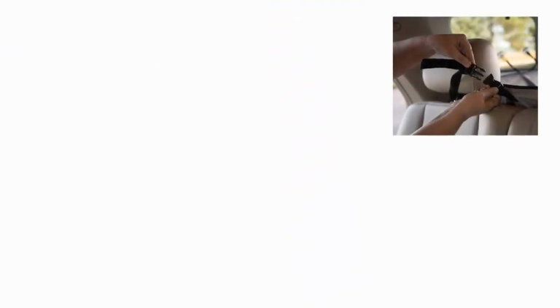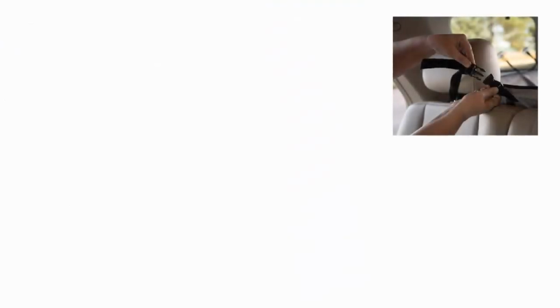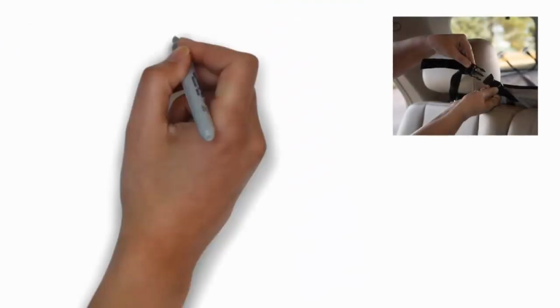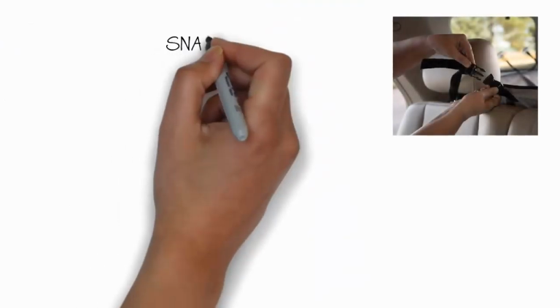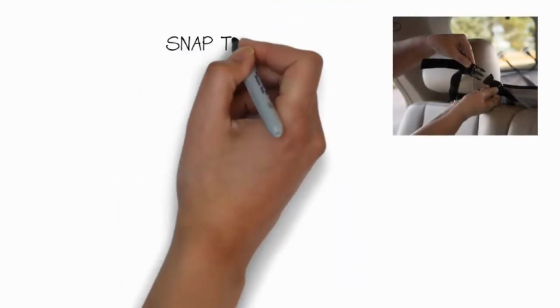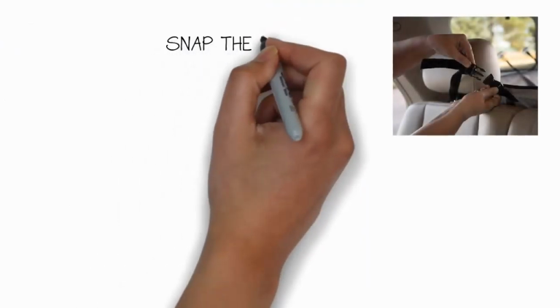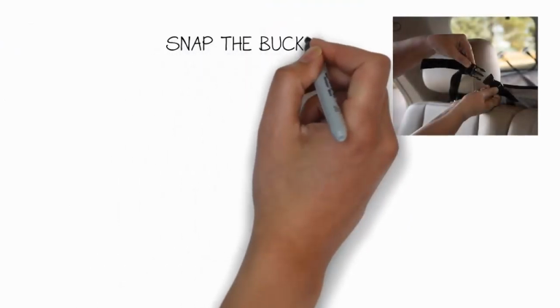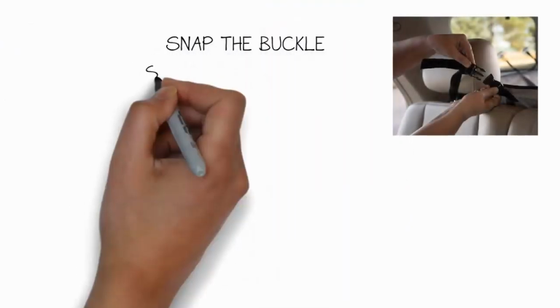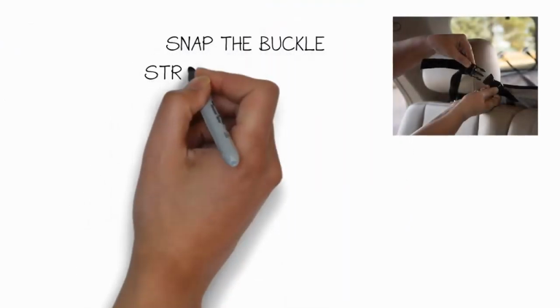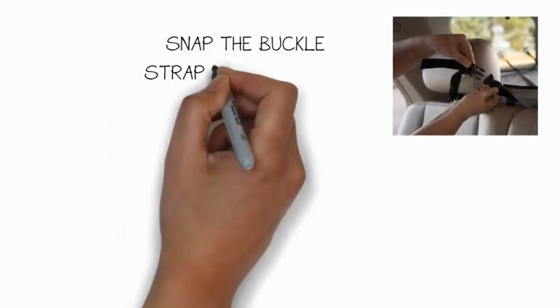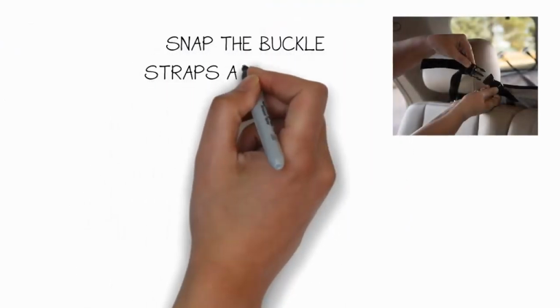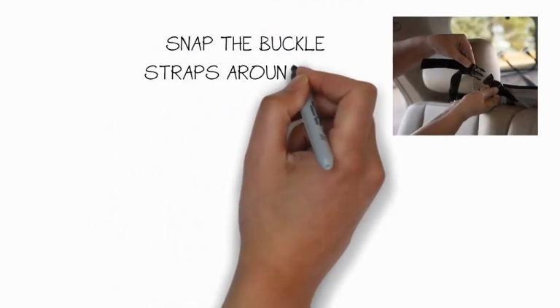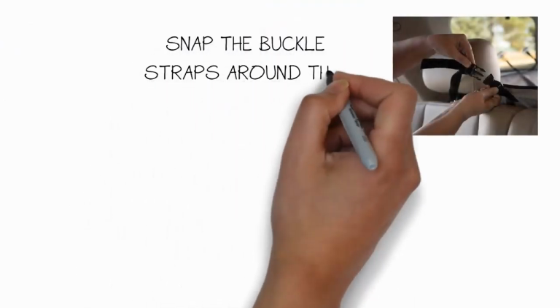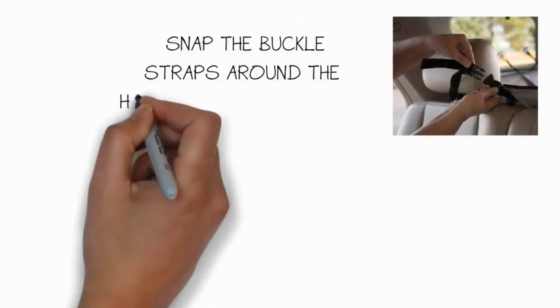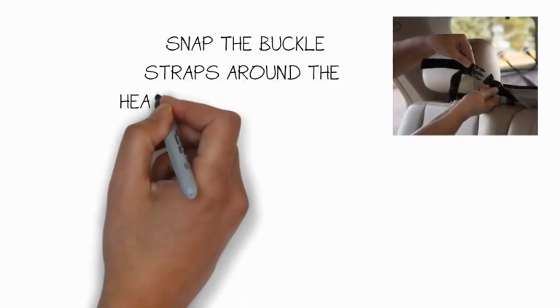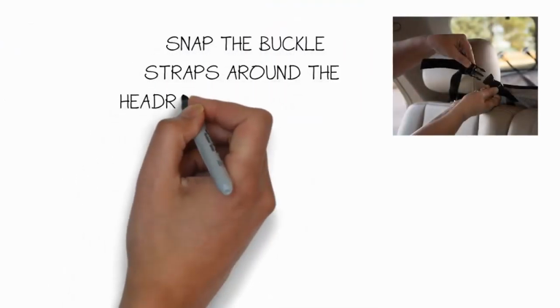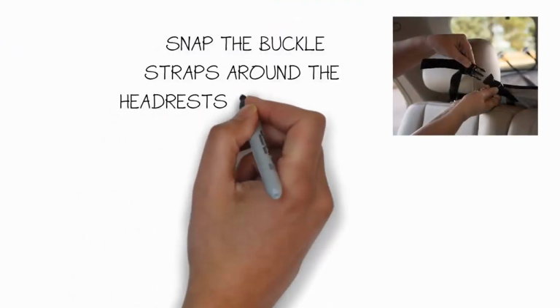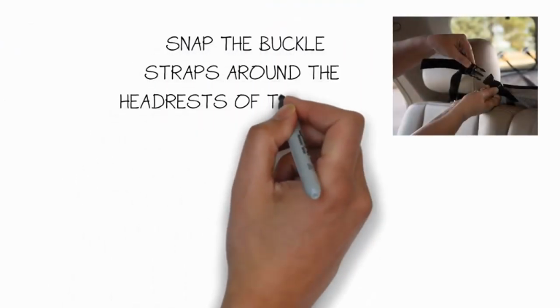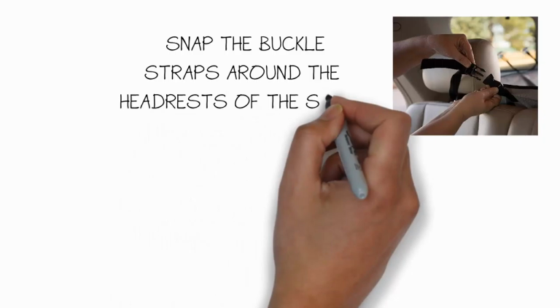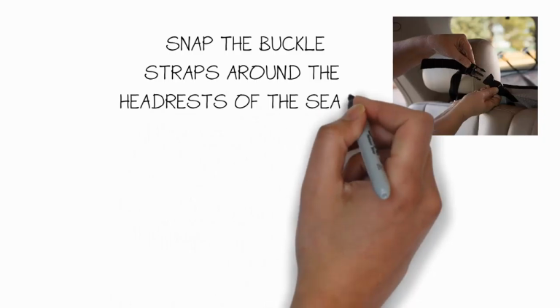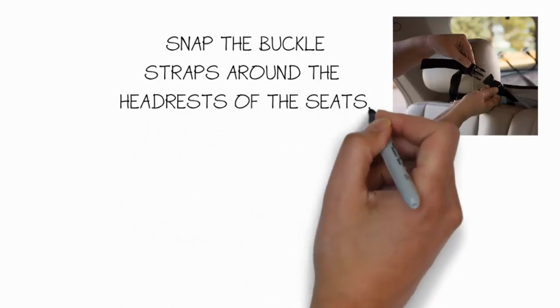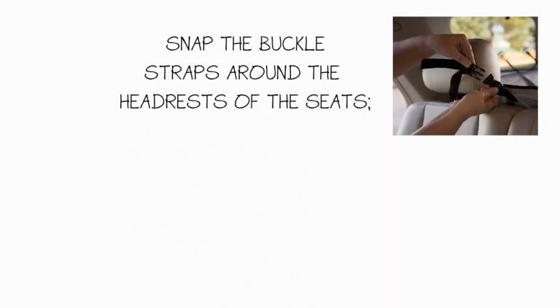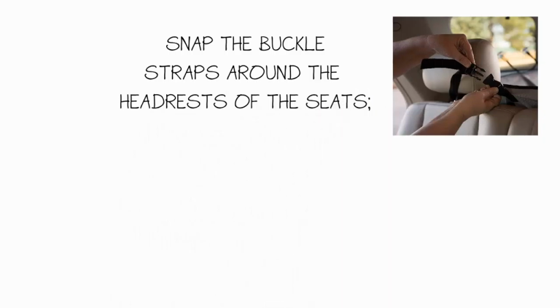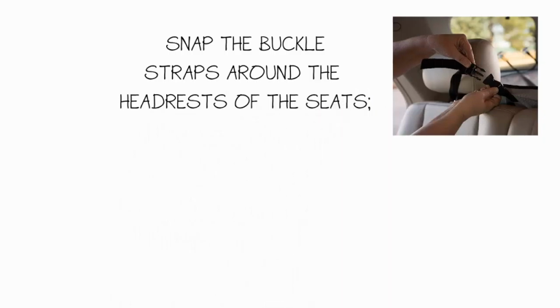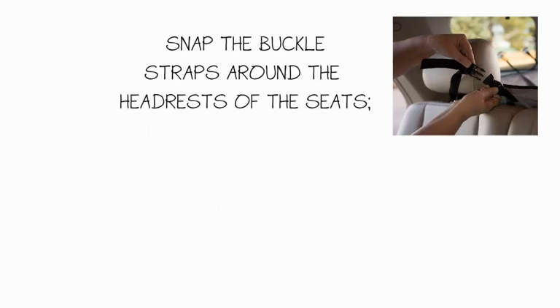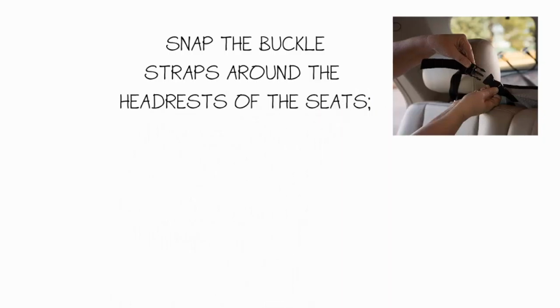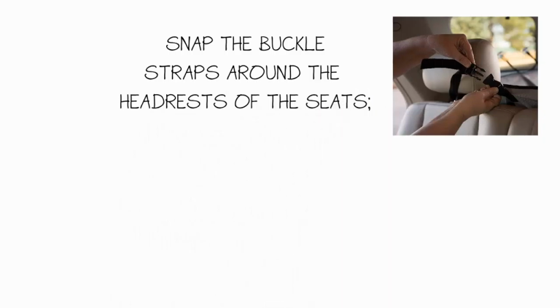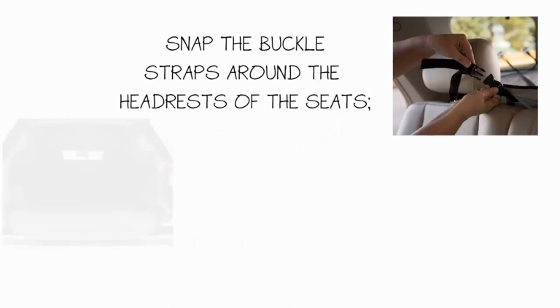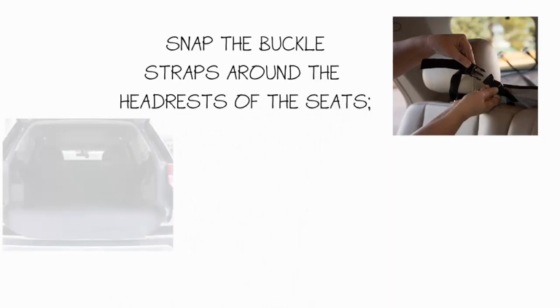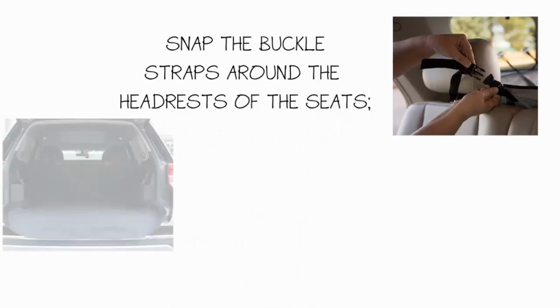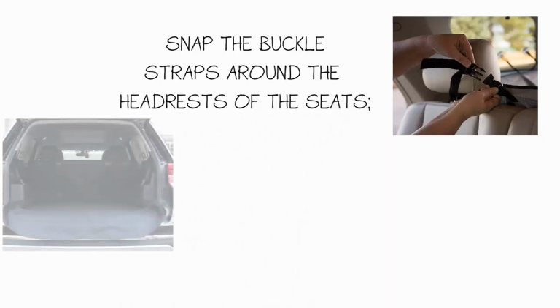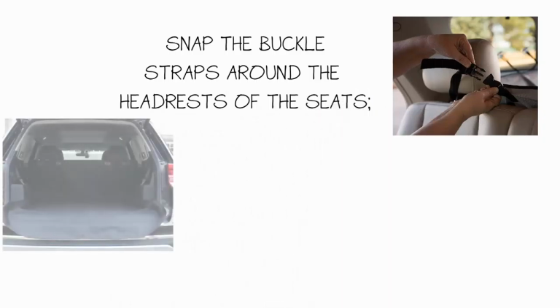Next, snap the buckle straps around the headrest of the seats and pull the straps for adjustment.